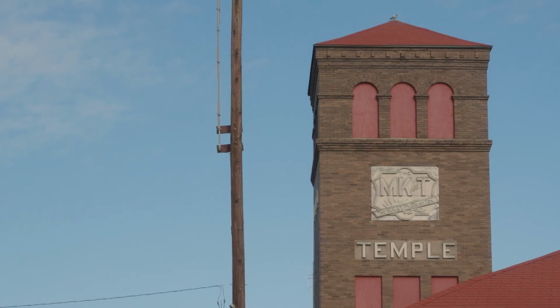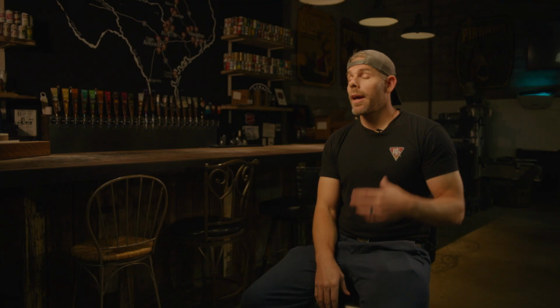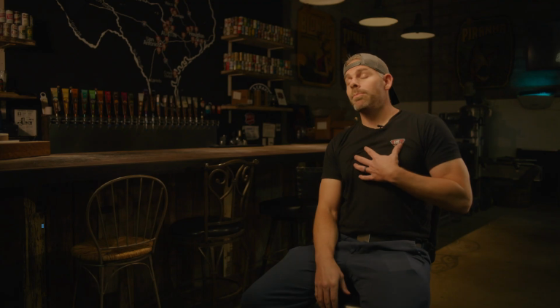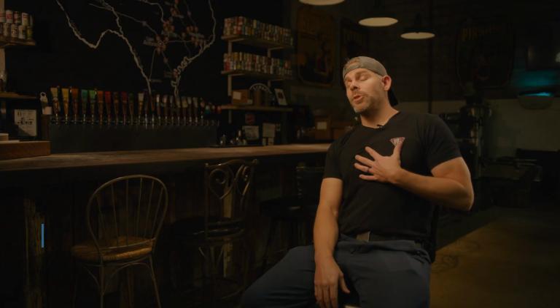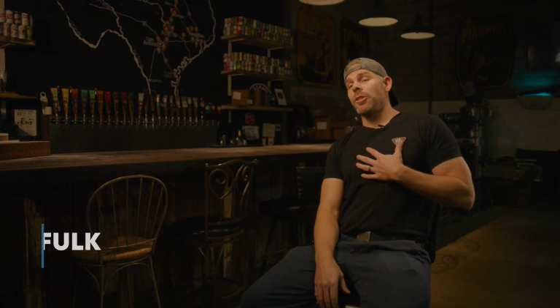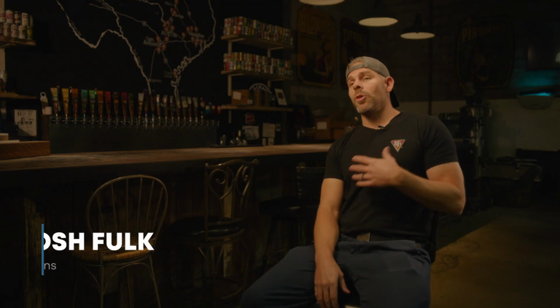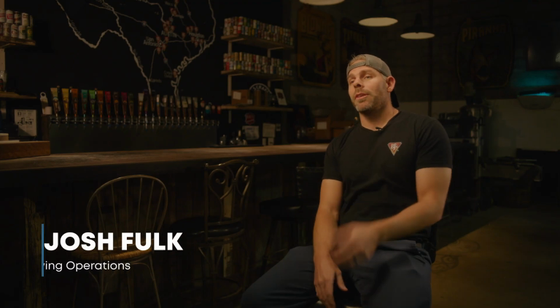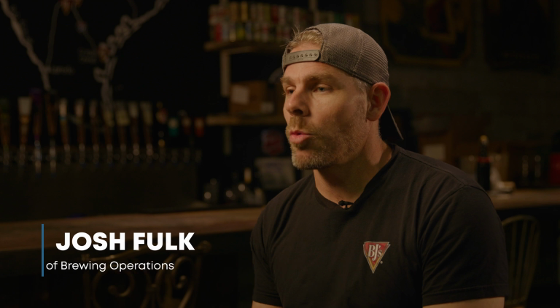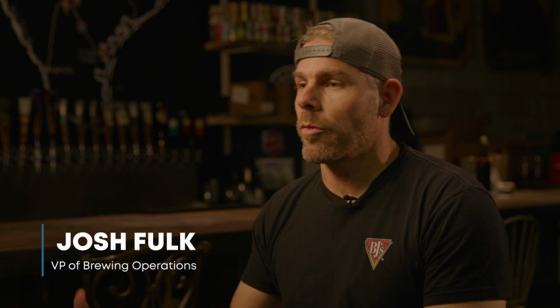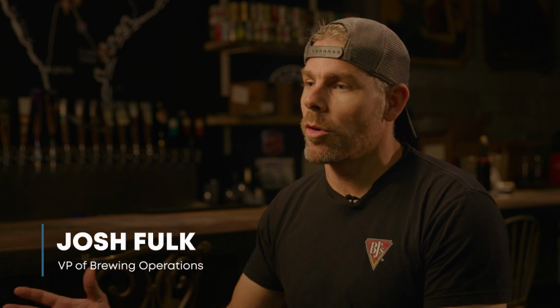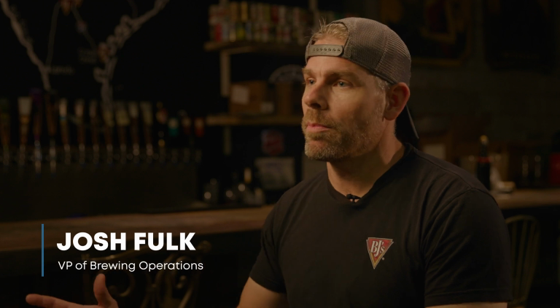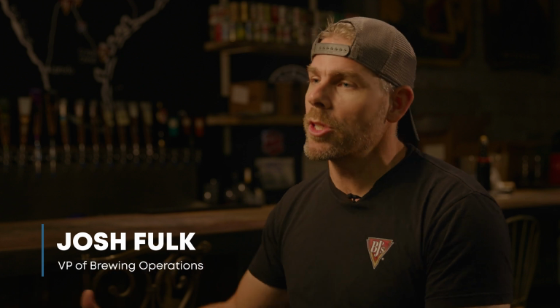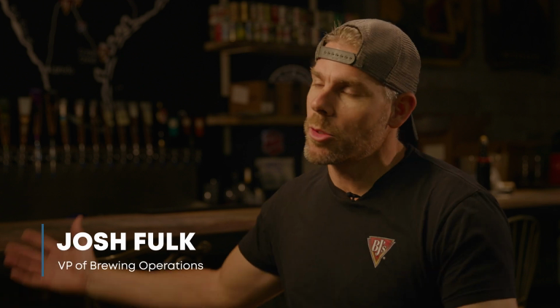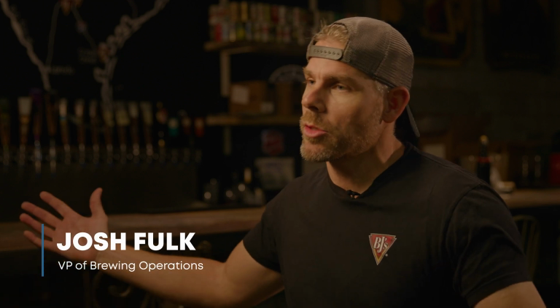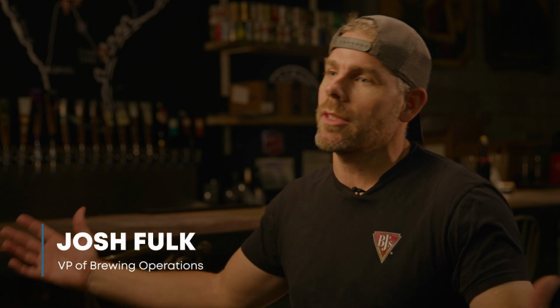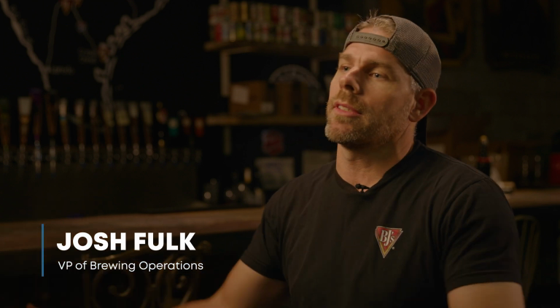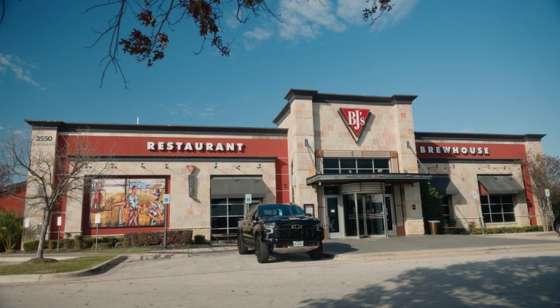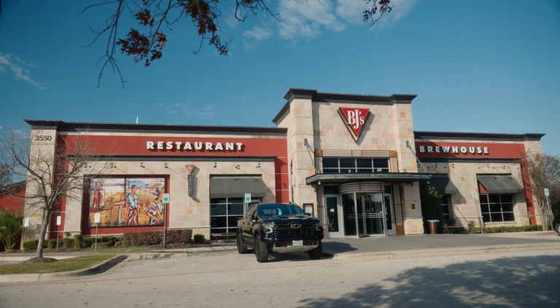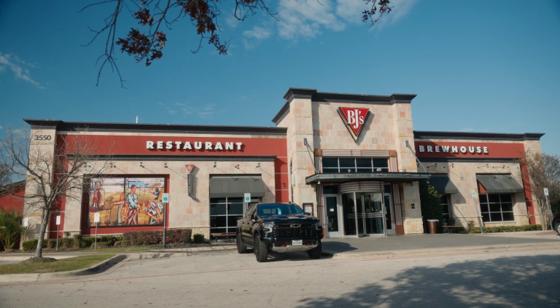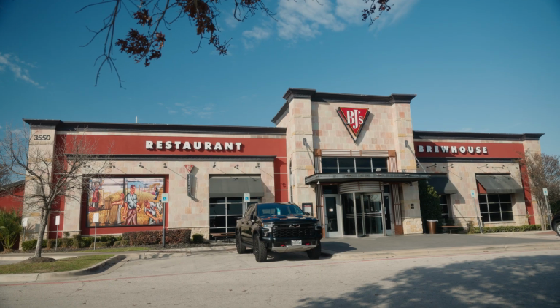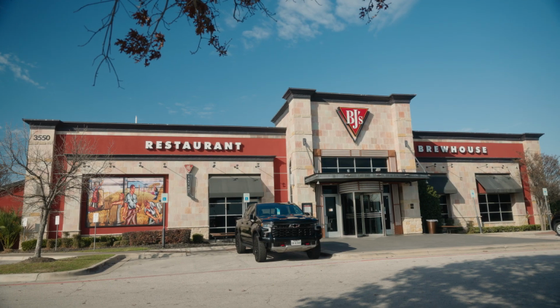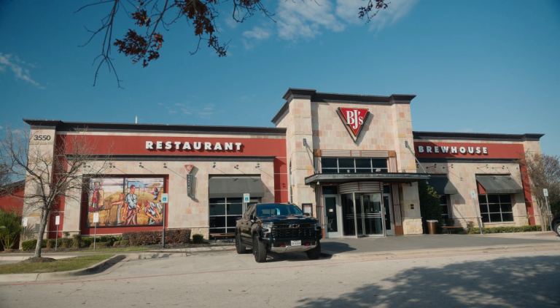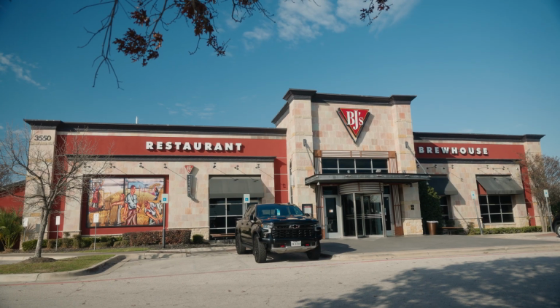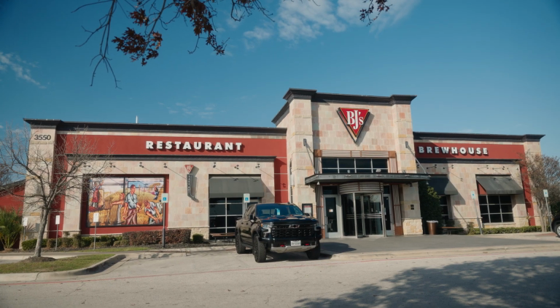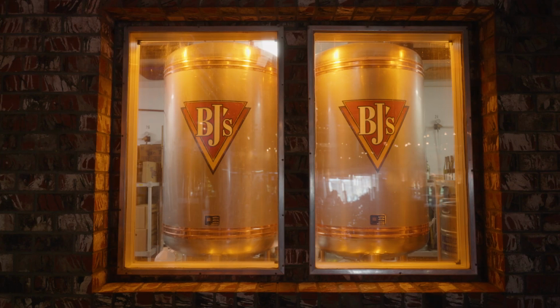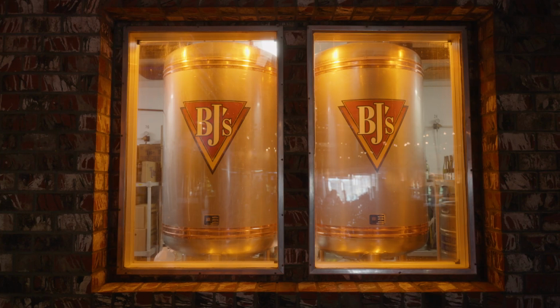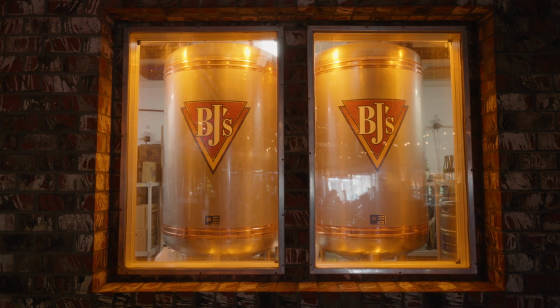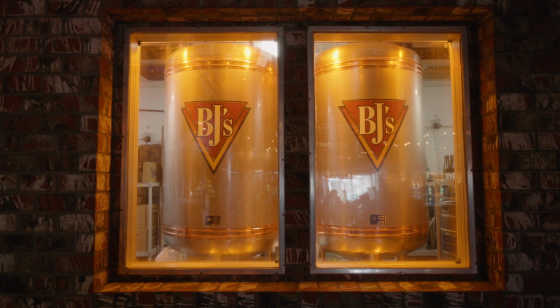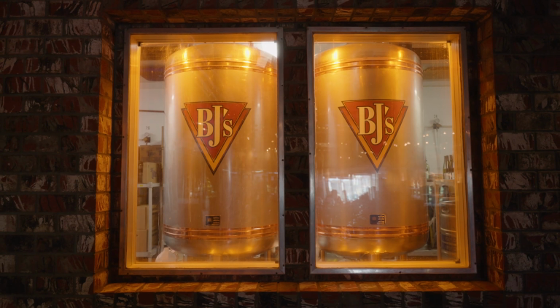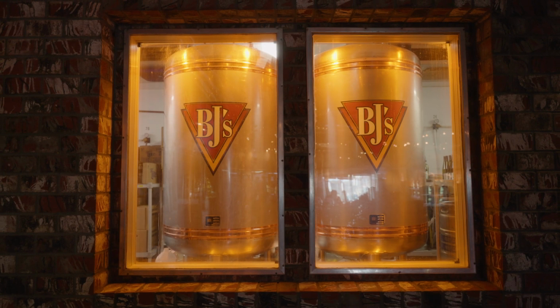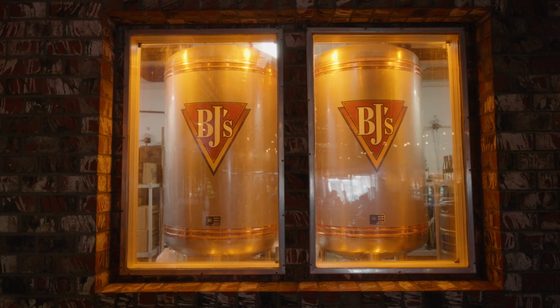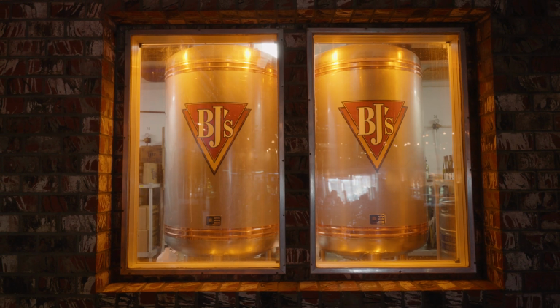I'm Josh Folk. I work for BJ's Restaurants in the brewing division. I'm the Vice President of Brewing Operations.